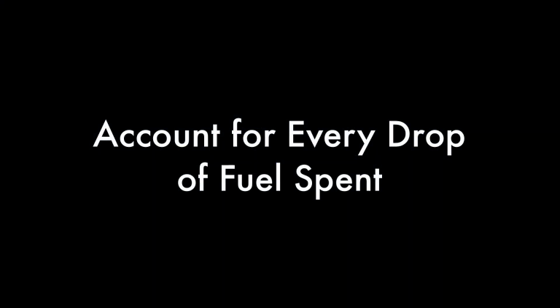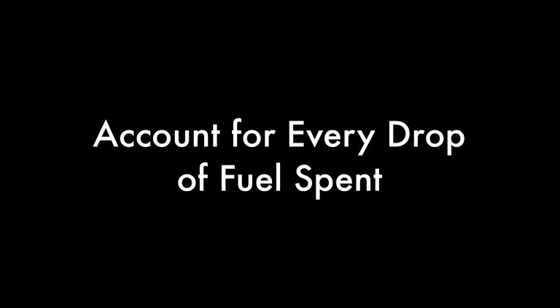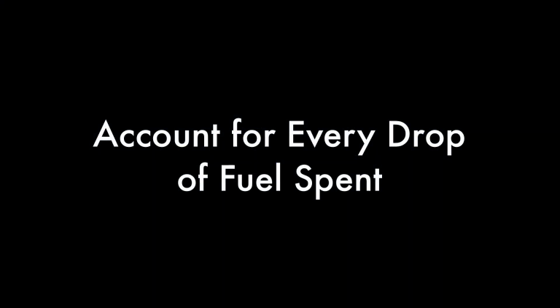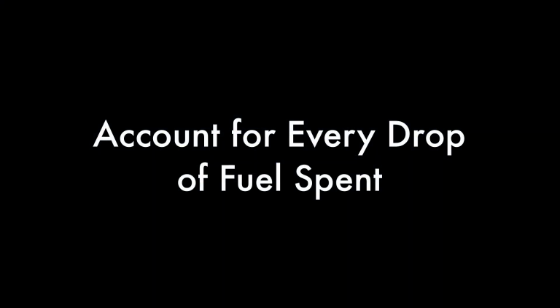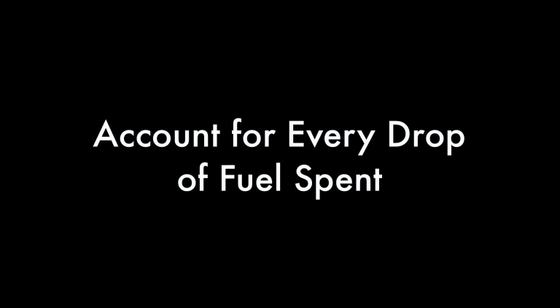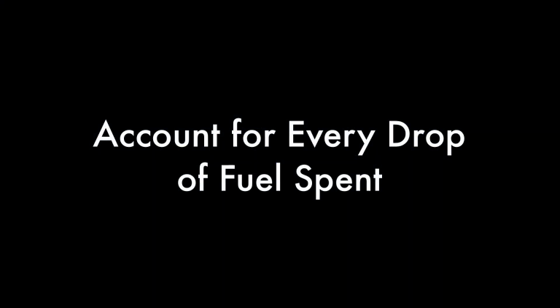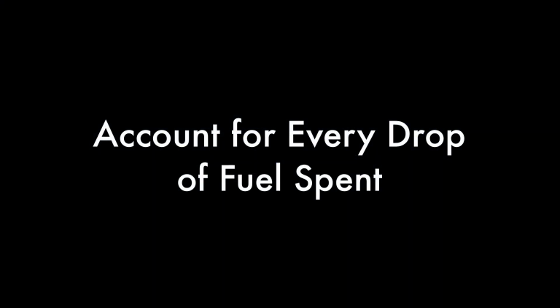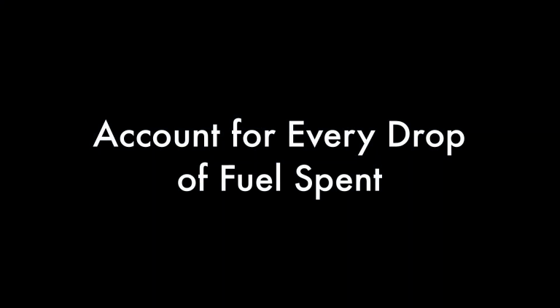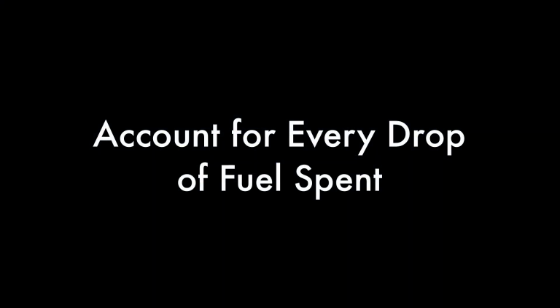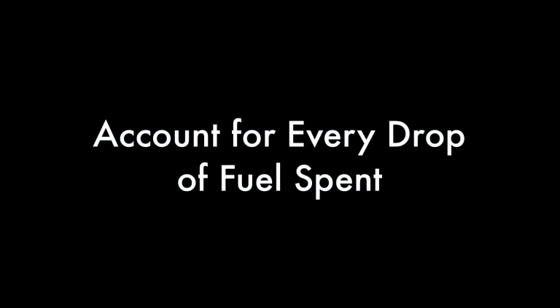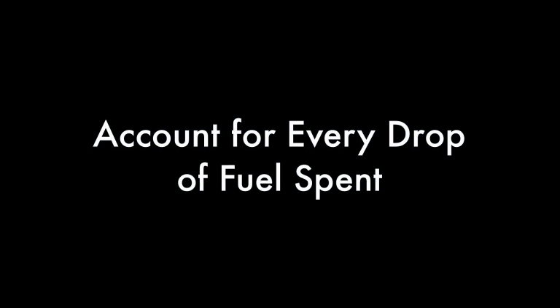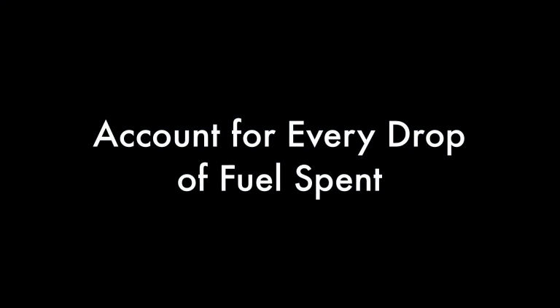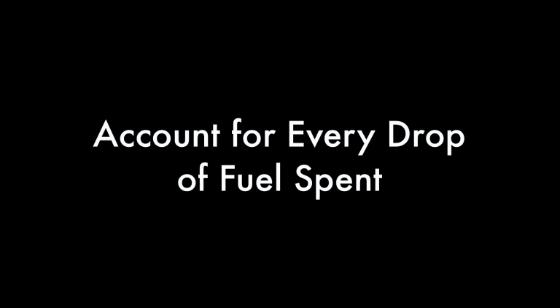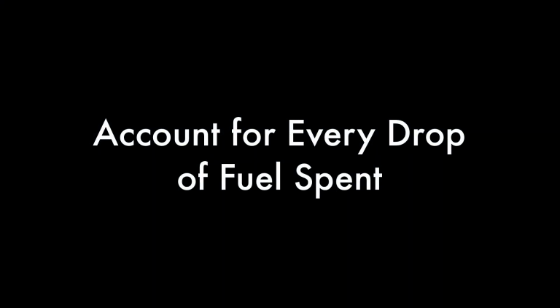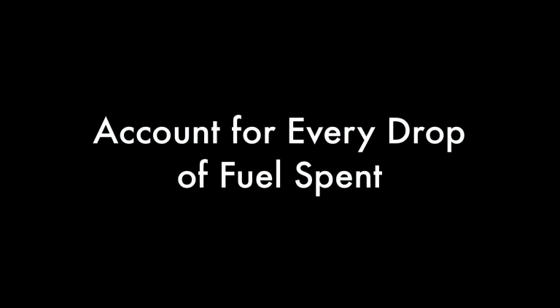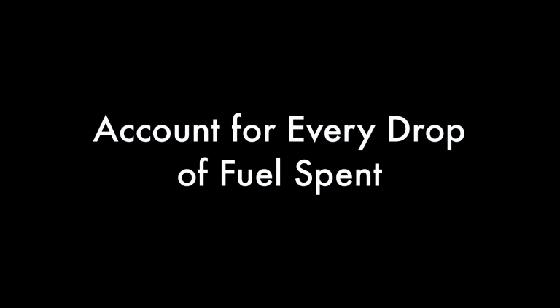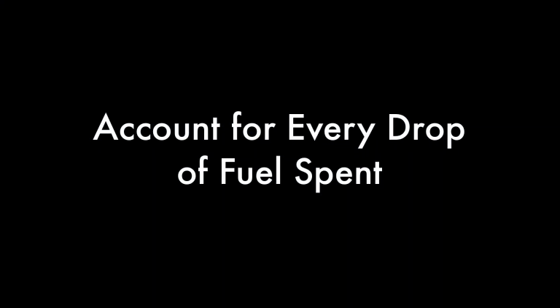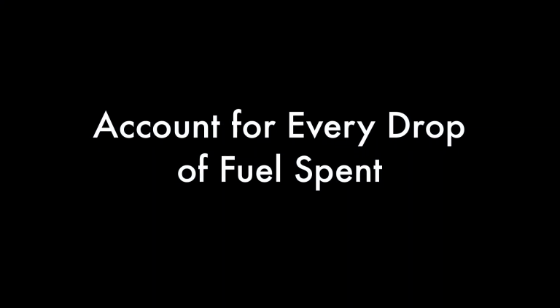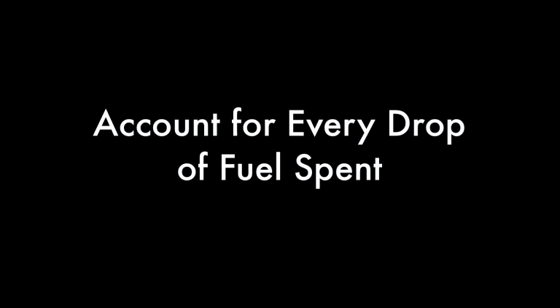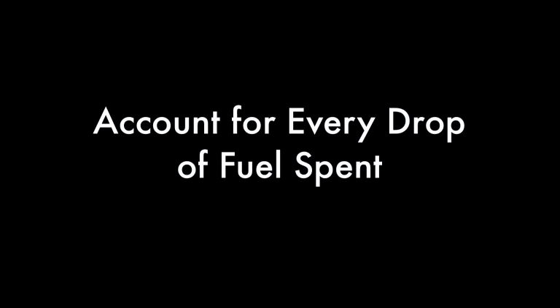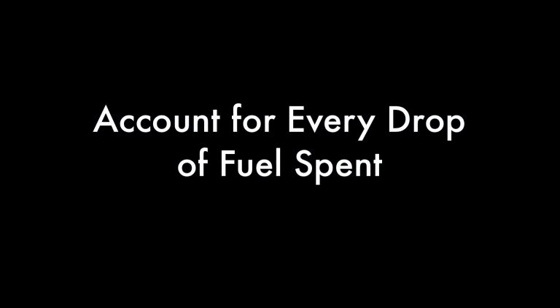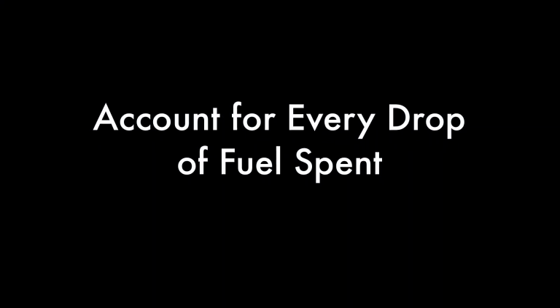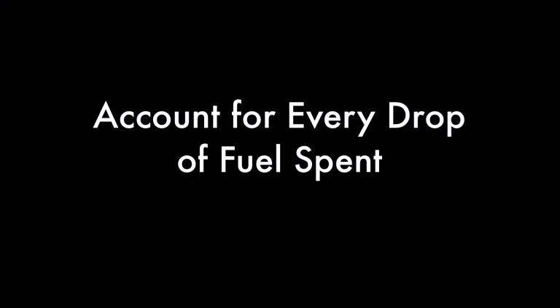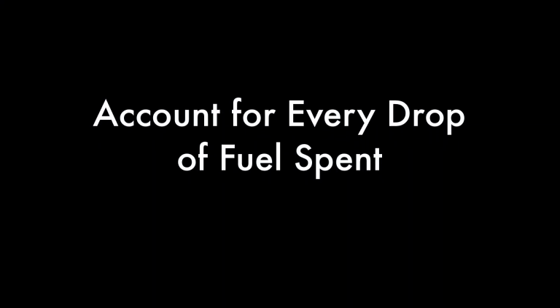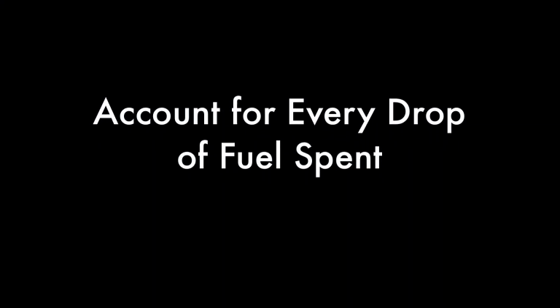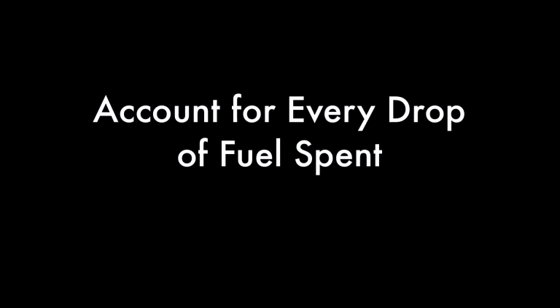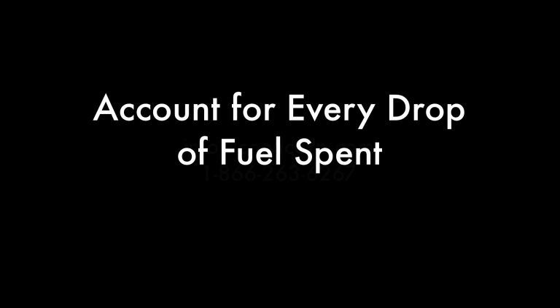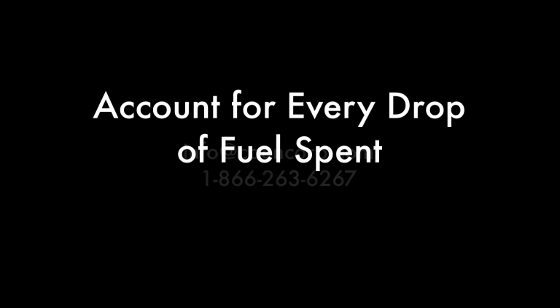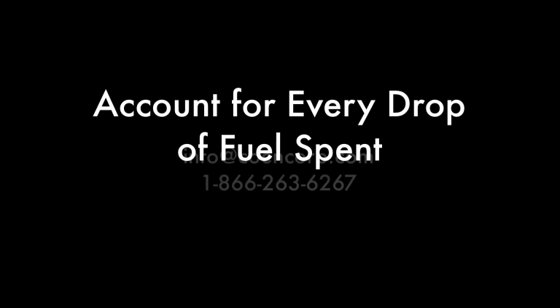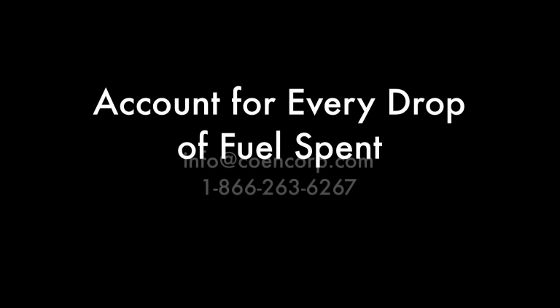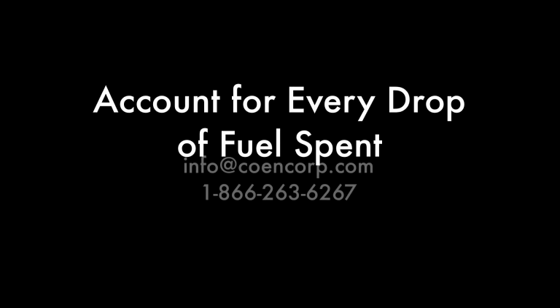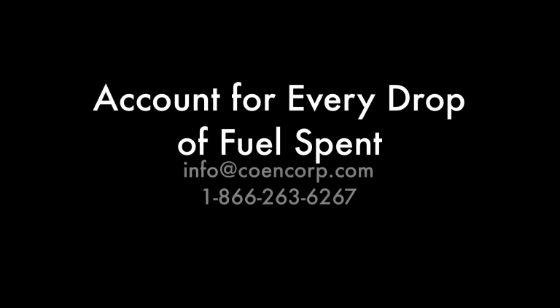Account for every drop of fuel spent. Contact us today for a live demo.